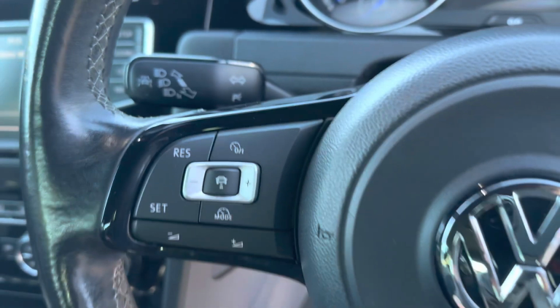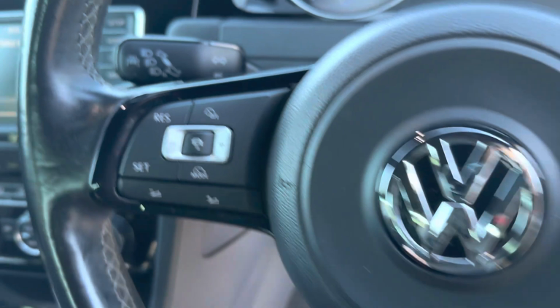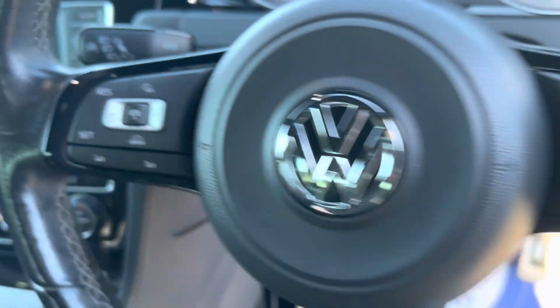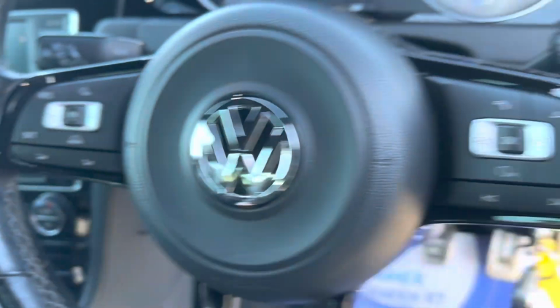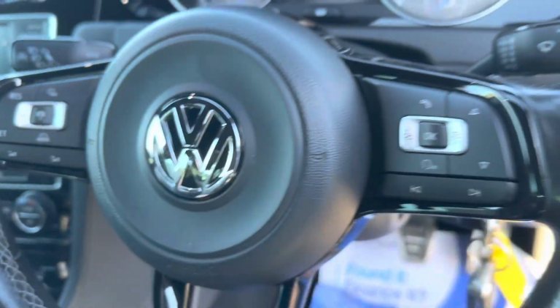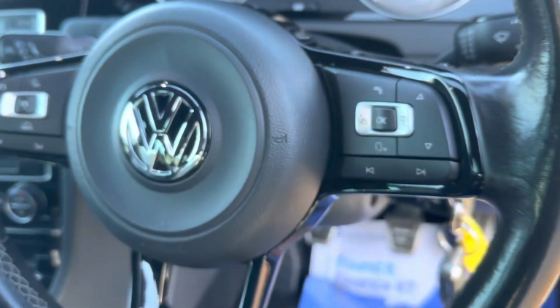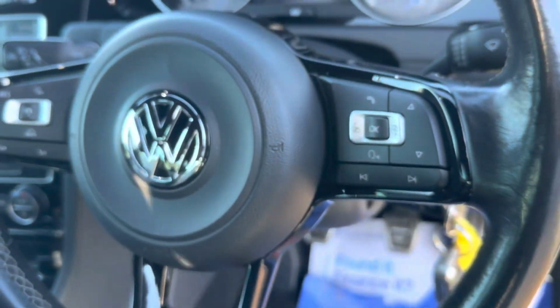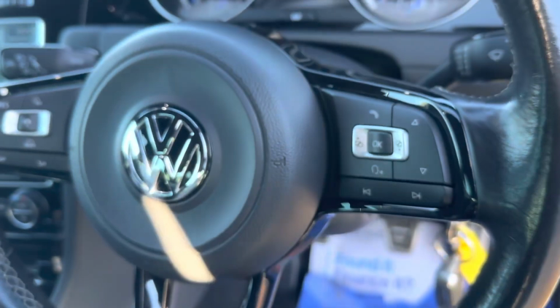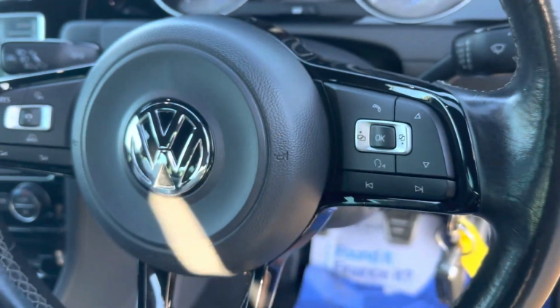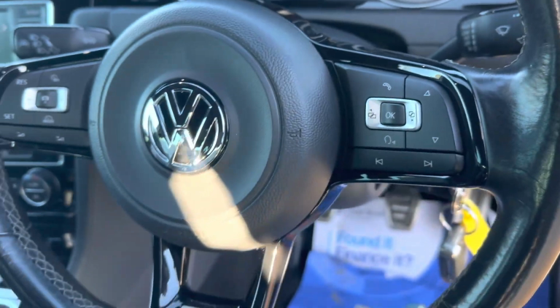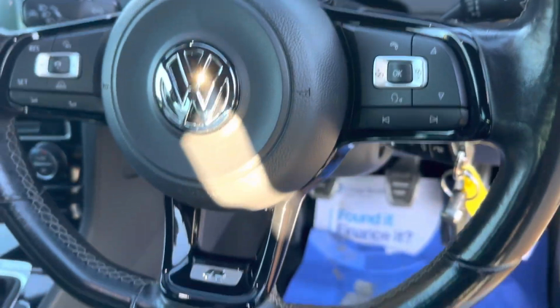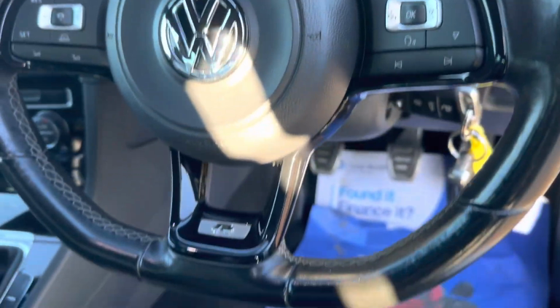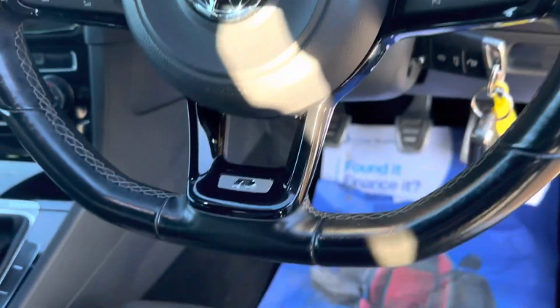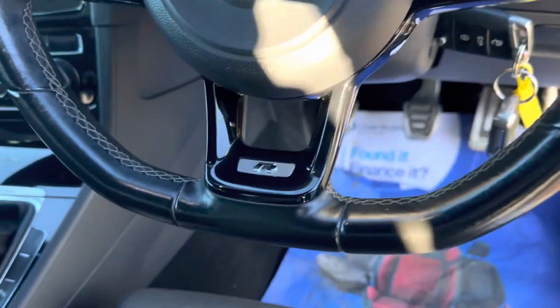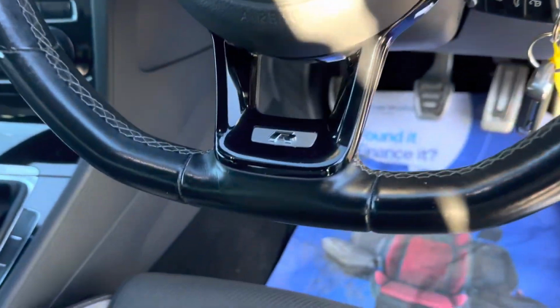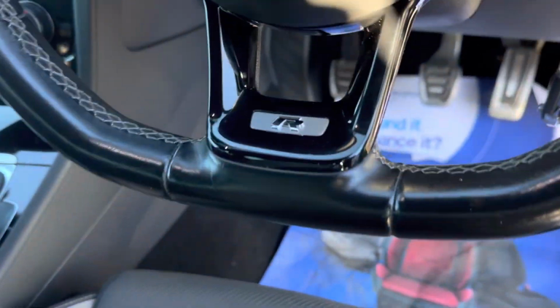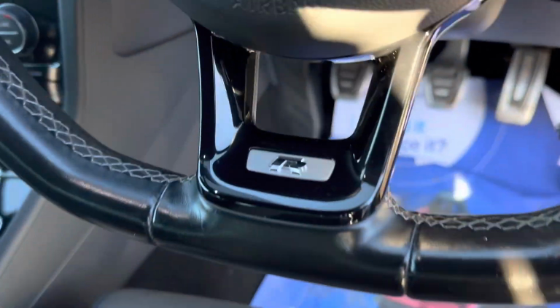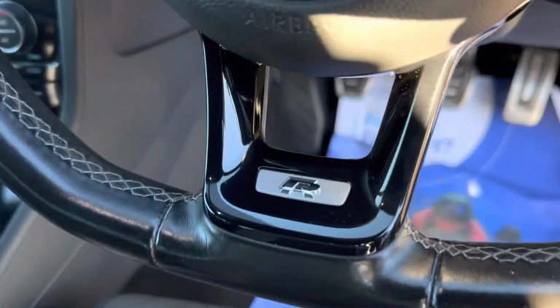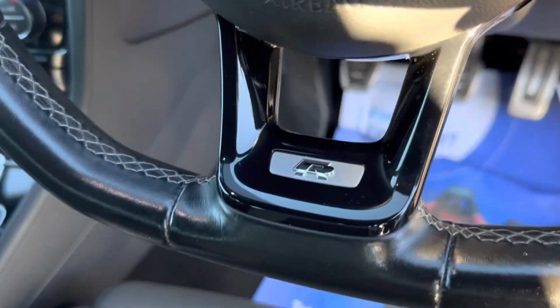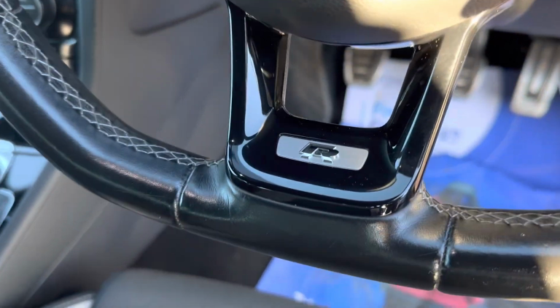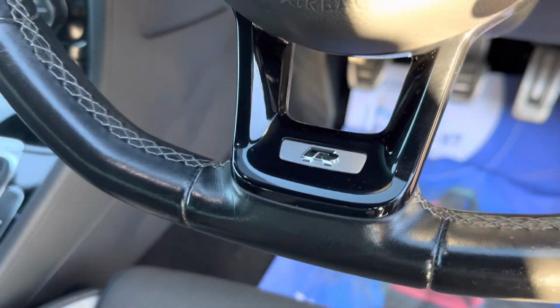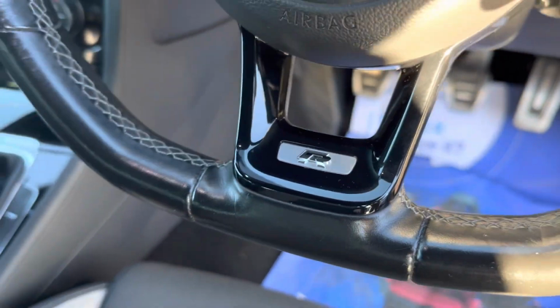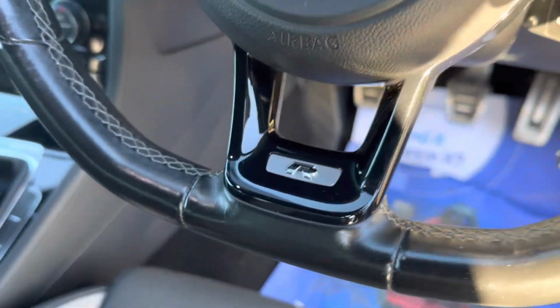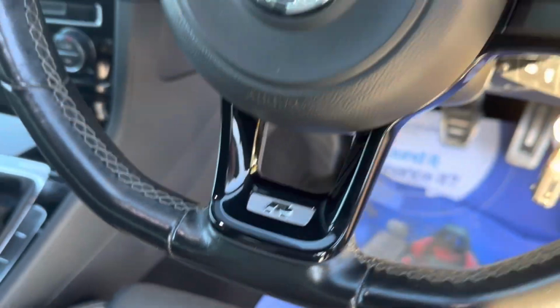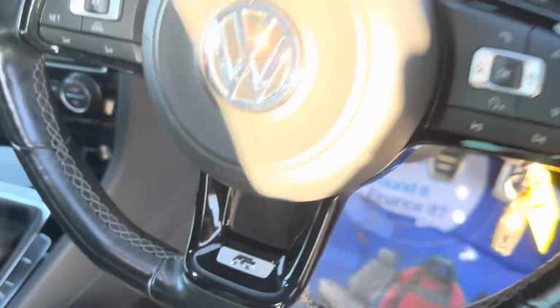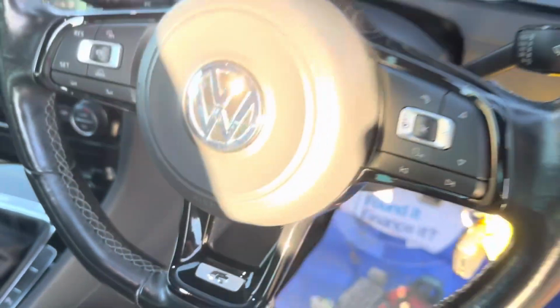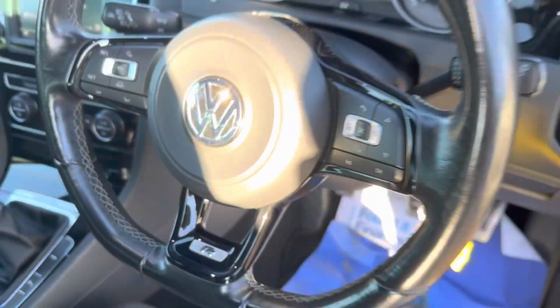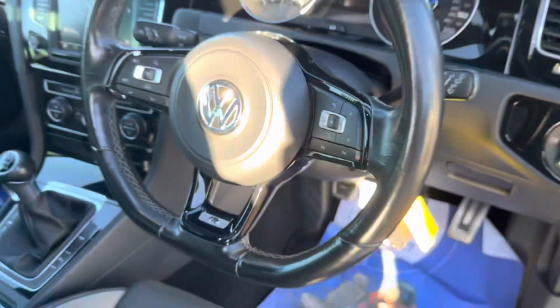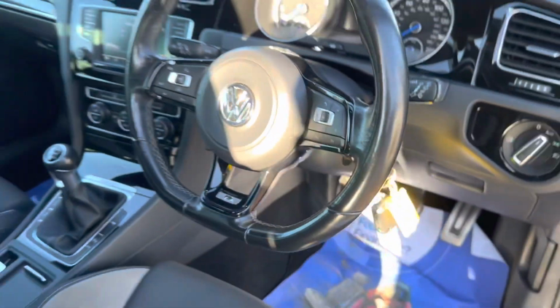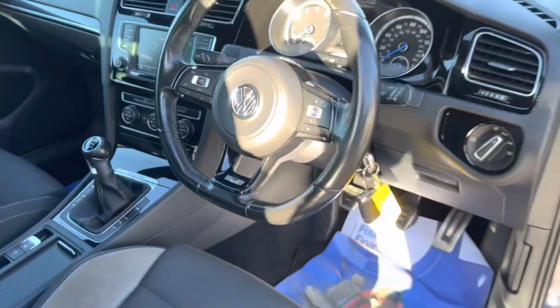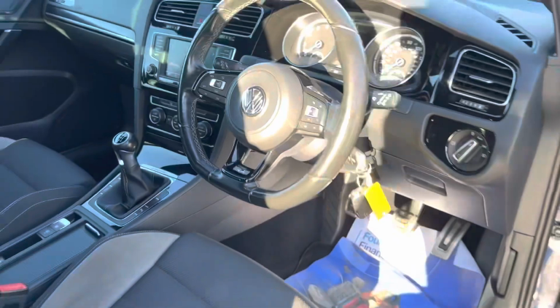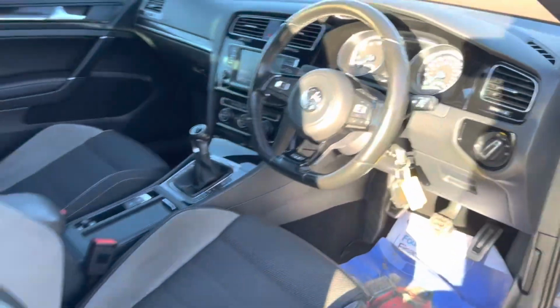All on the multi-function steering wheel. And again, the R badge on the front, just in case you forget what you're driving.